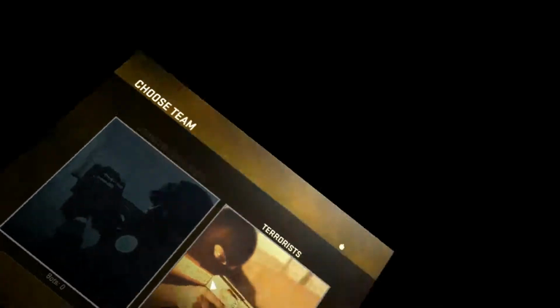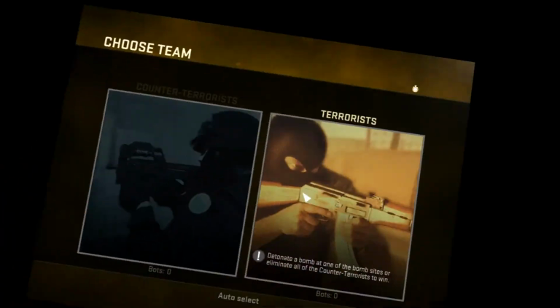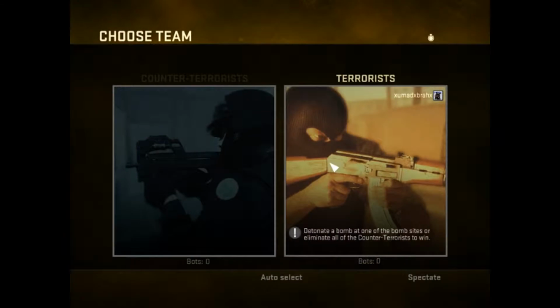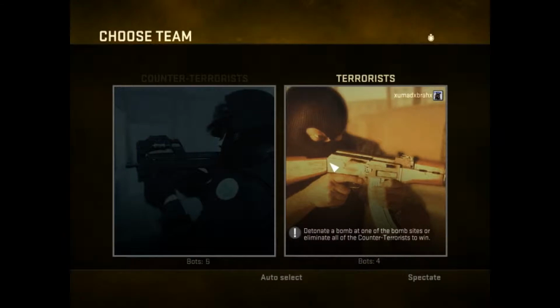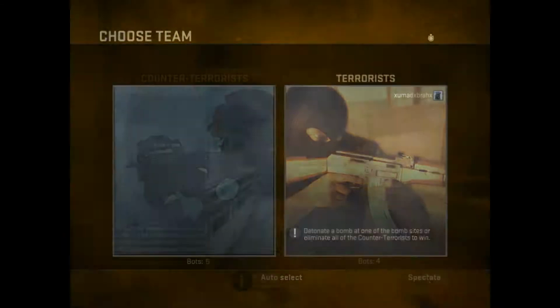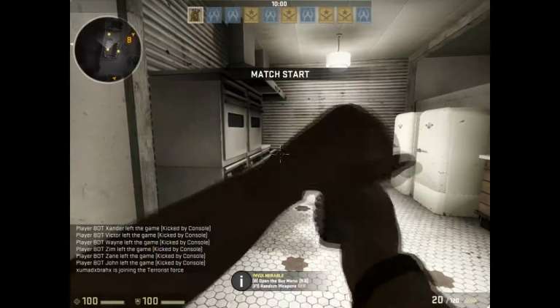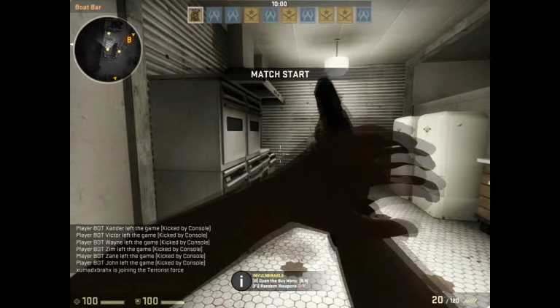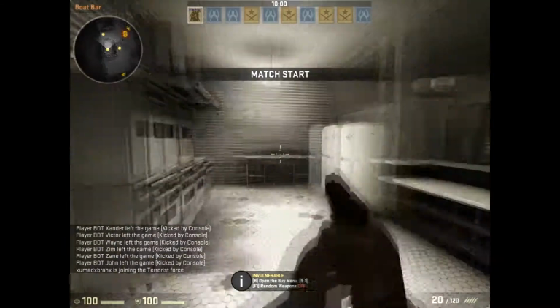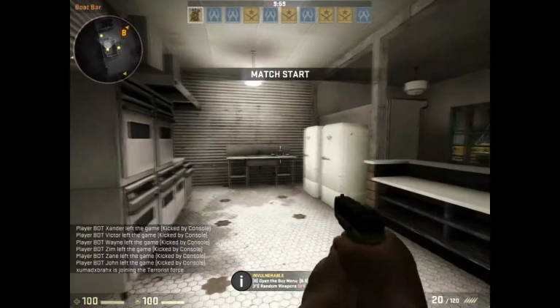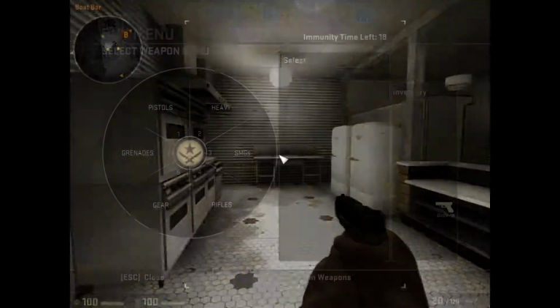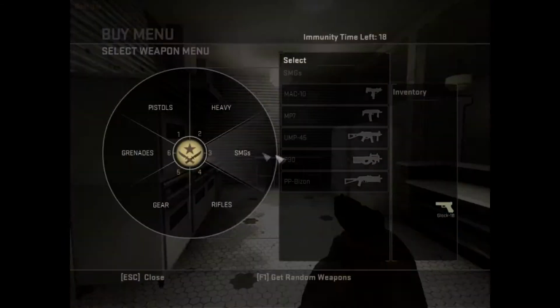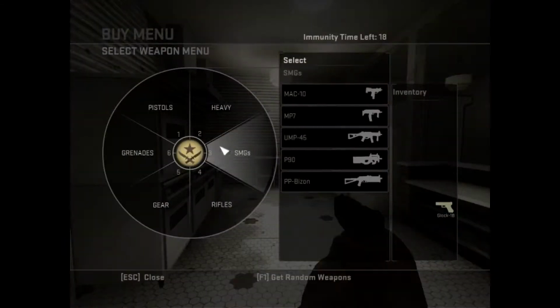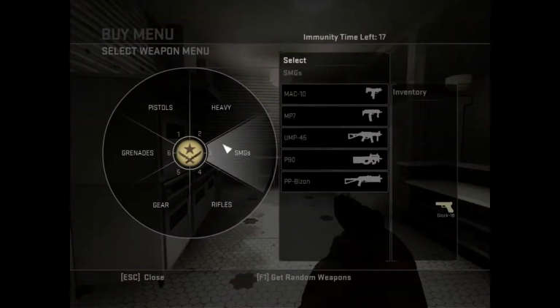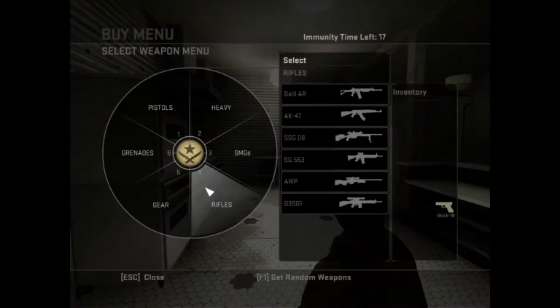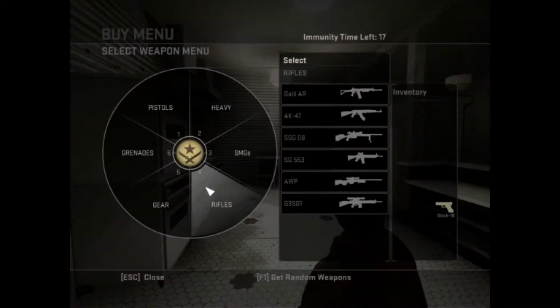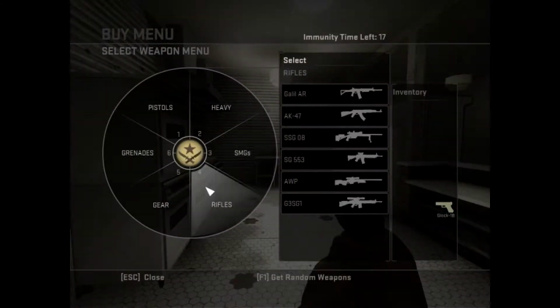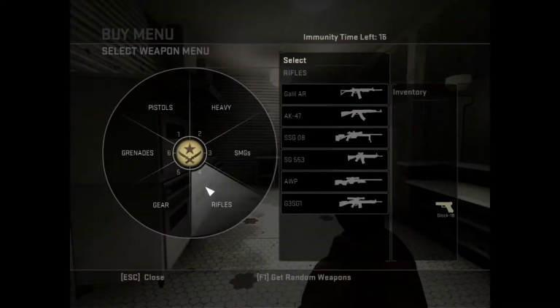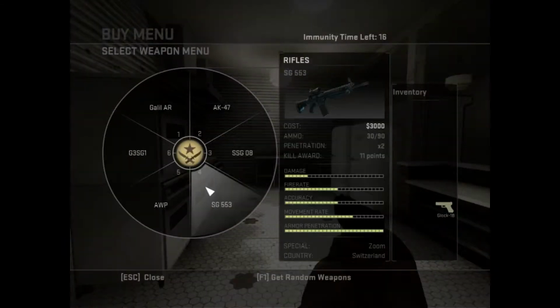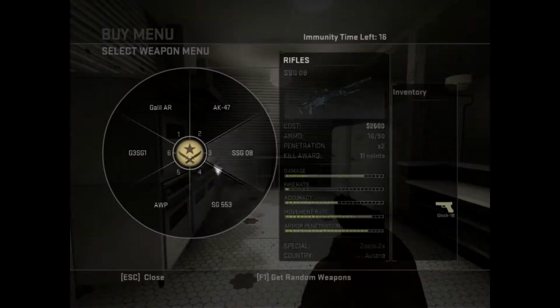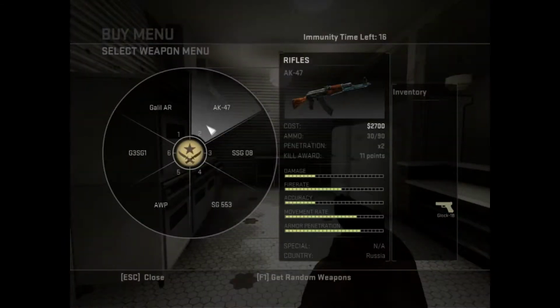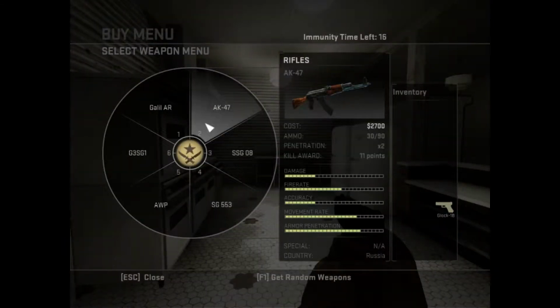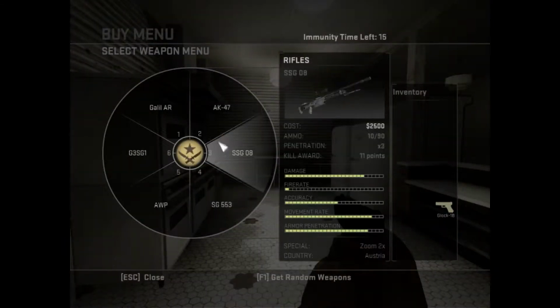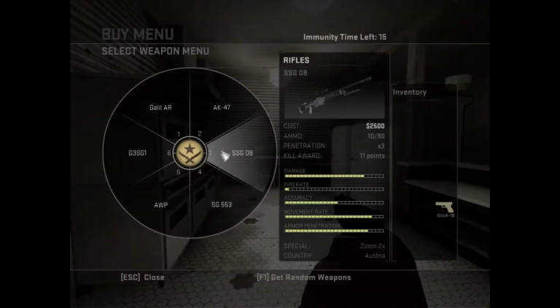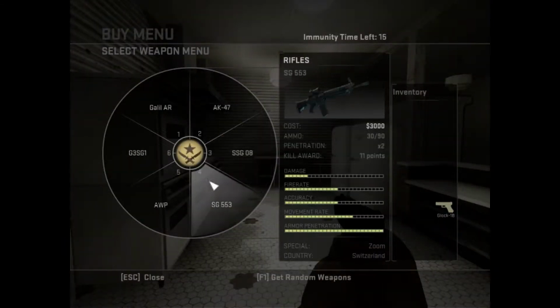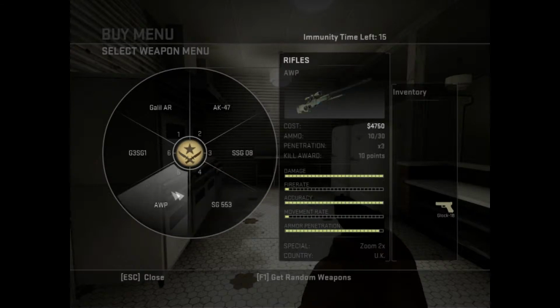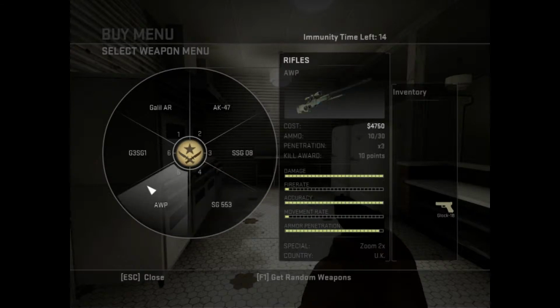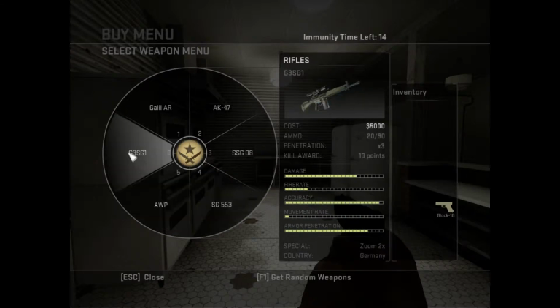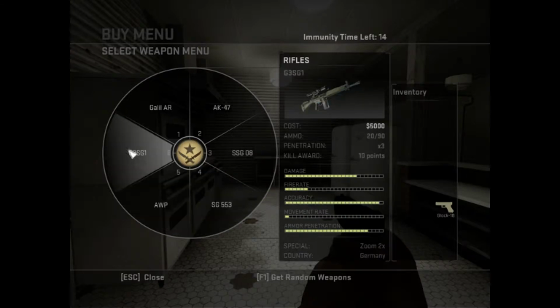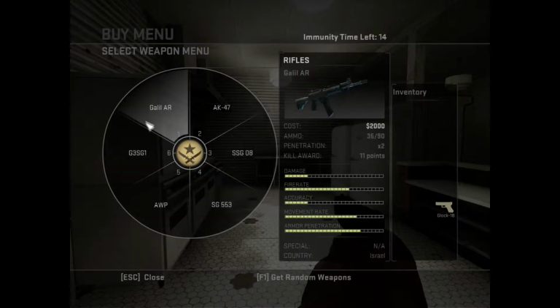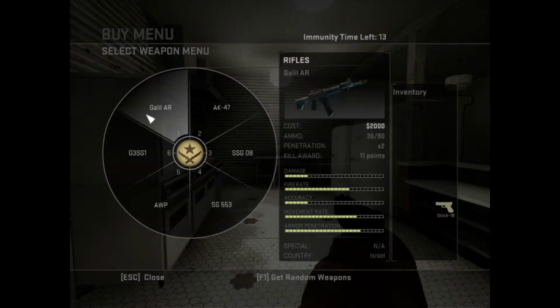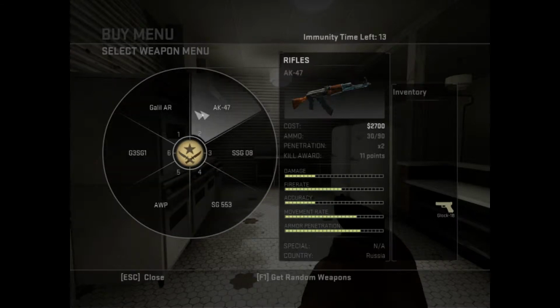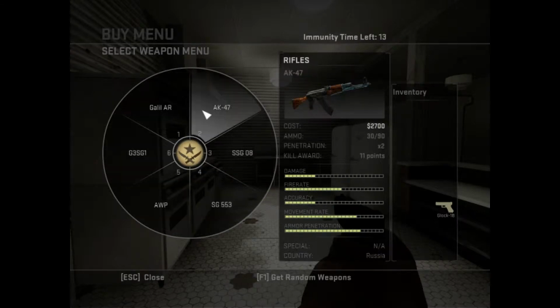How's it going guys? It is Tommy from Gamers That Are In Public here with some Counter-Strike Global Offensive gameplay and interesting commentary.